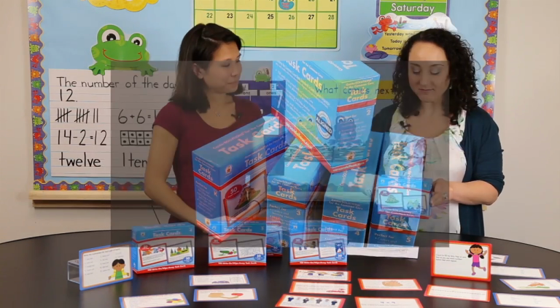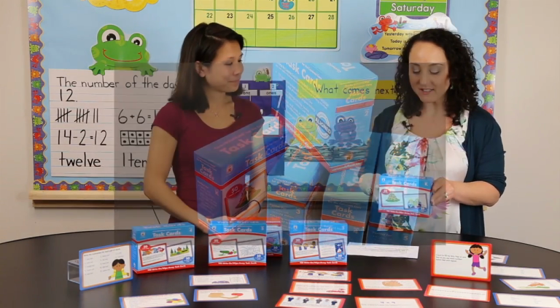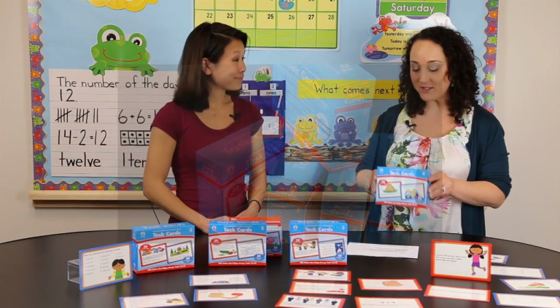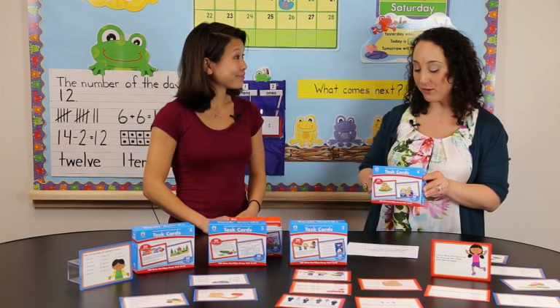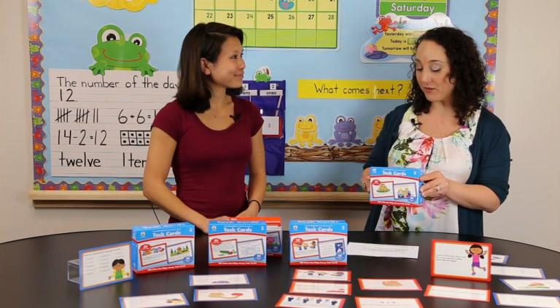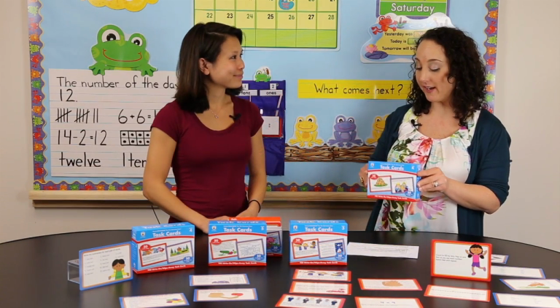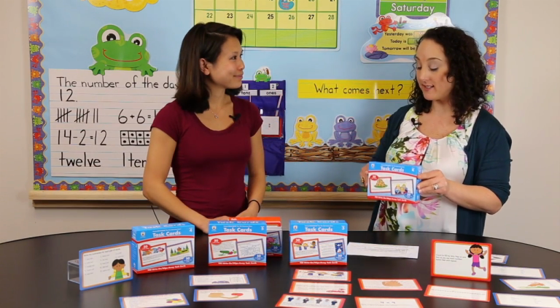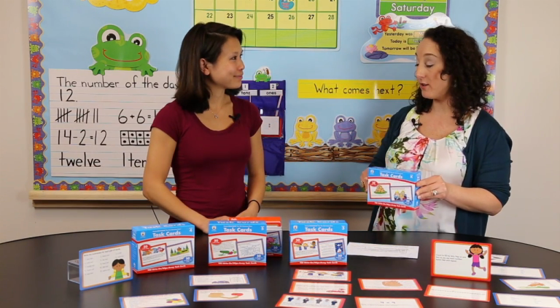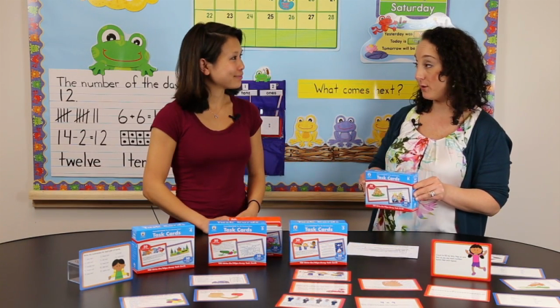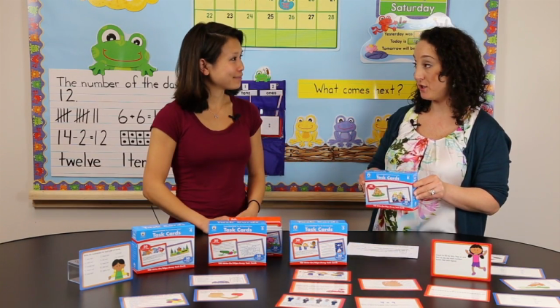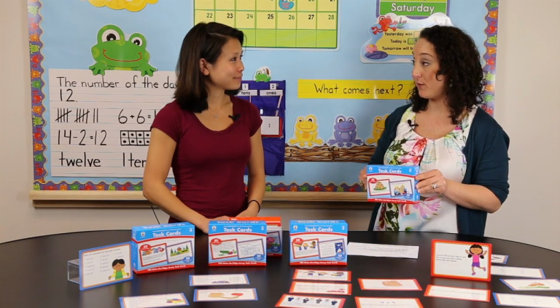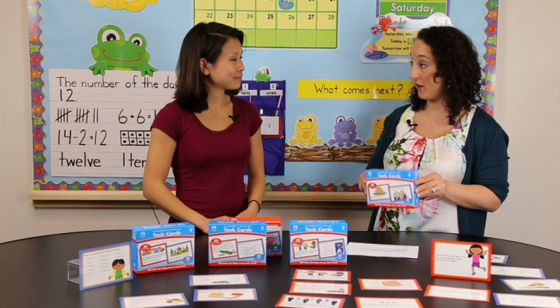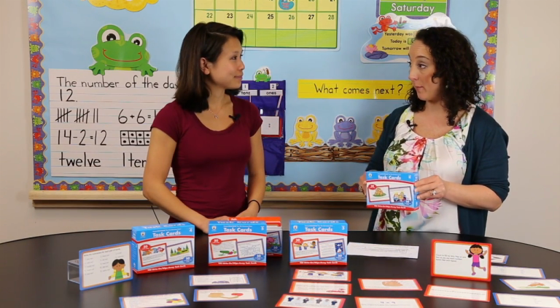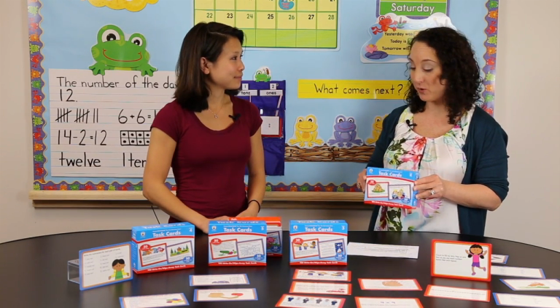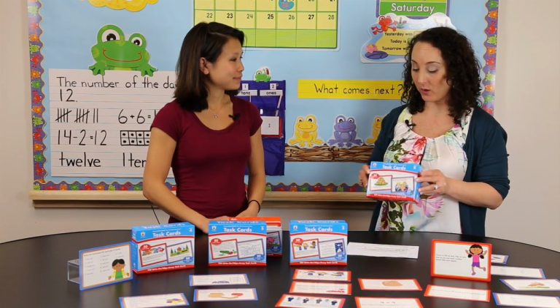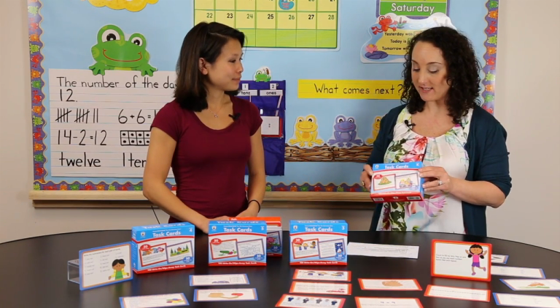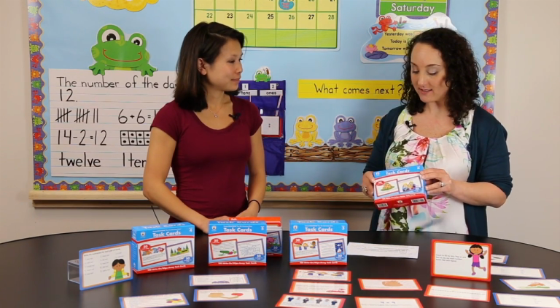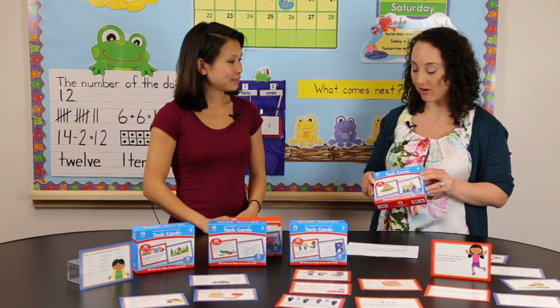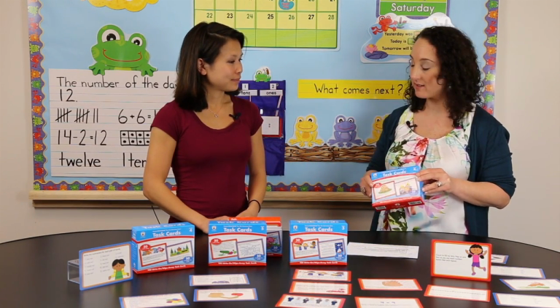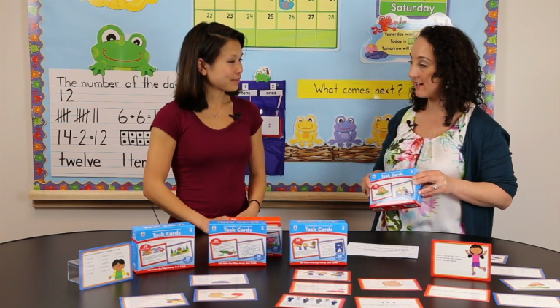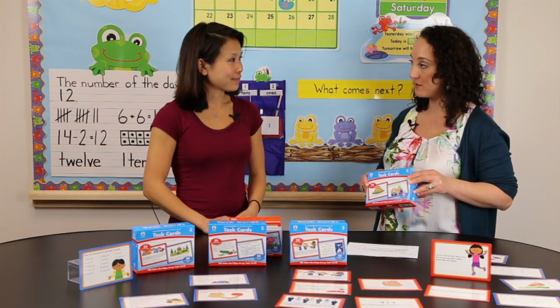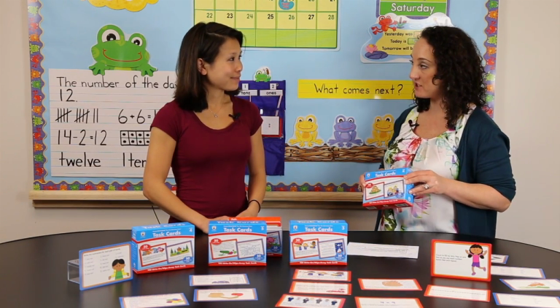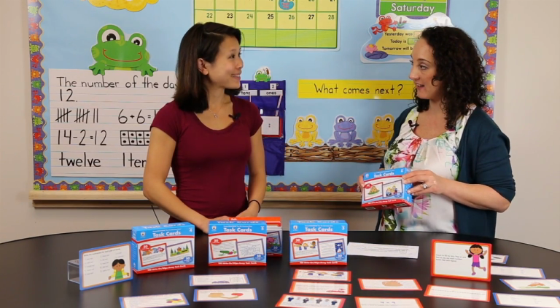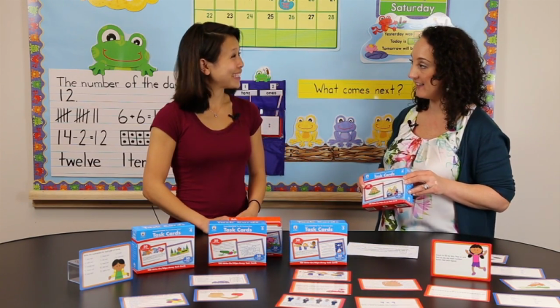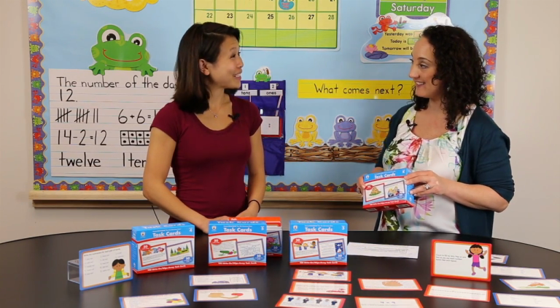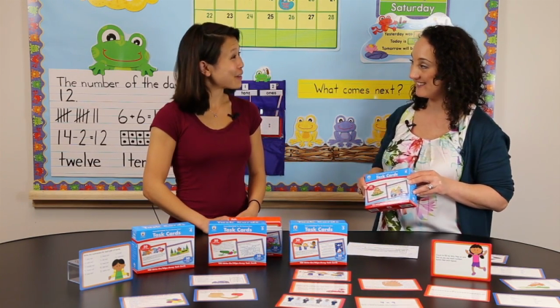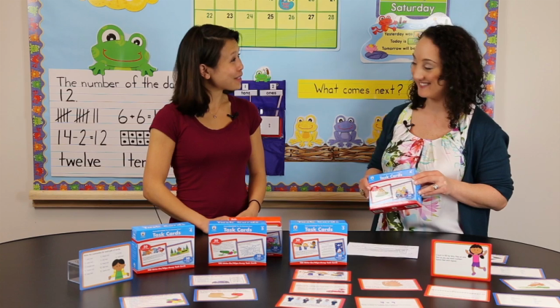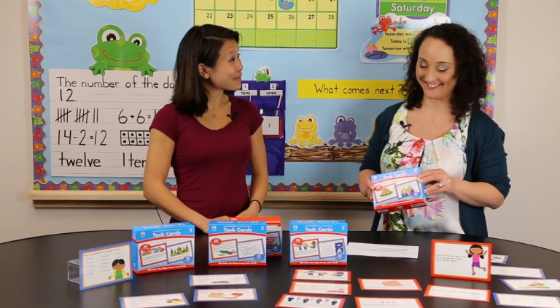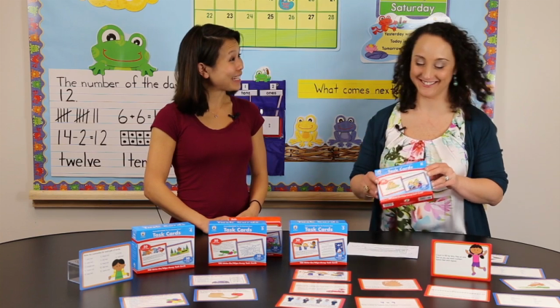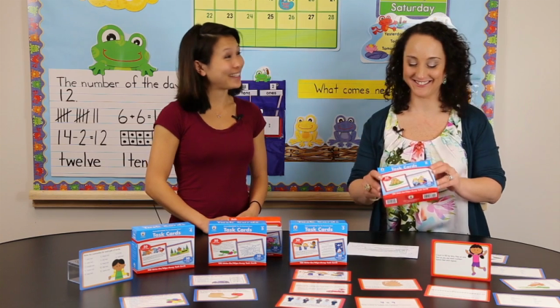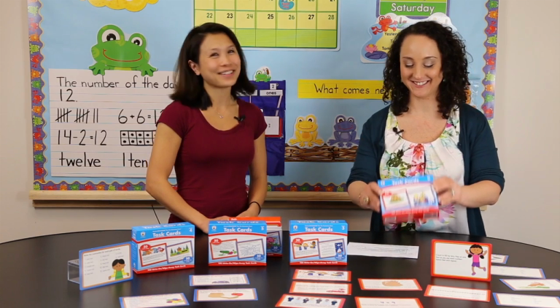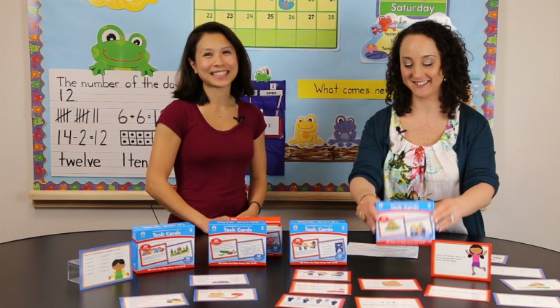So those are the Center Solutions for the Common Core Task Cards. Thanks so much, Kelly. You're welcome, thank you.